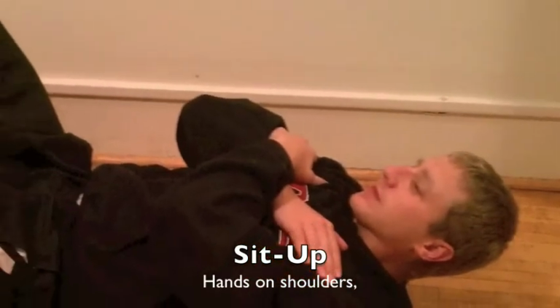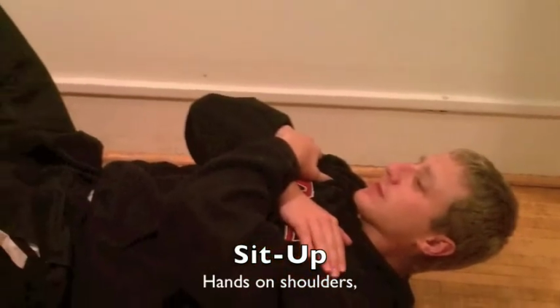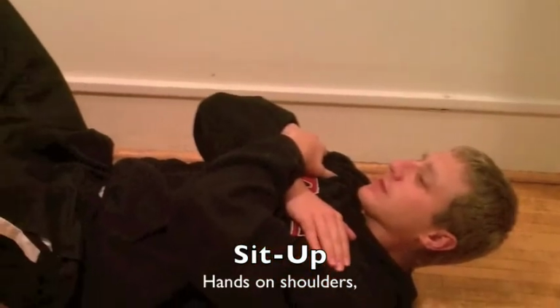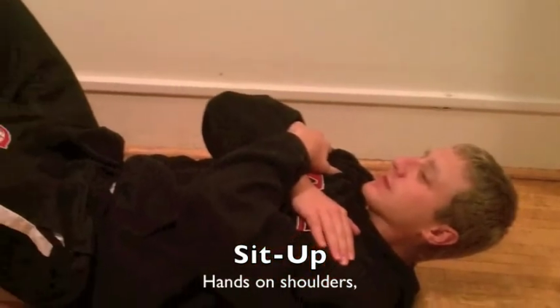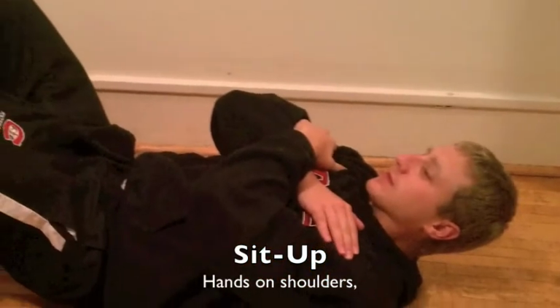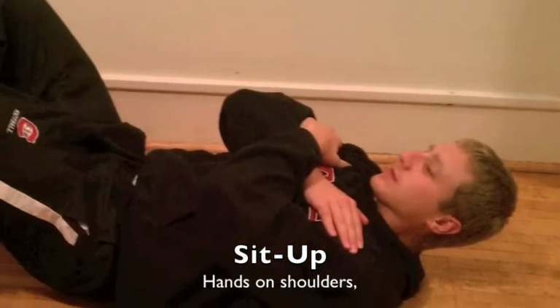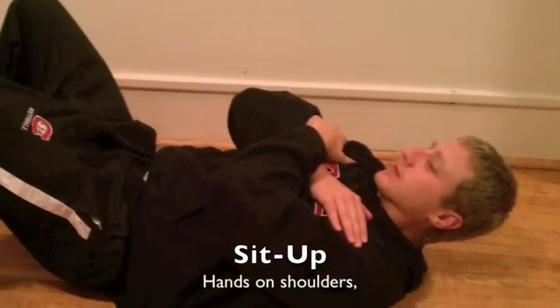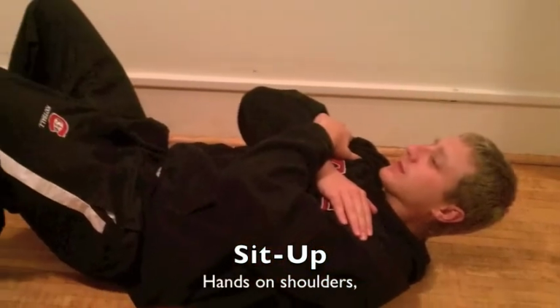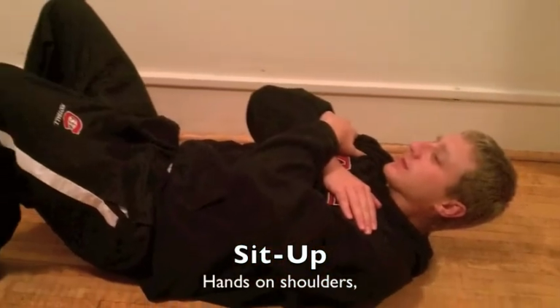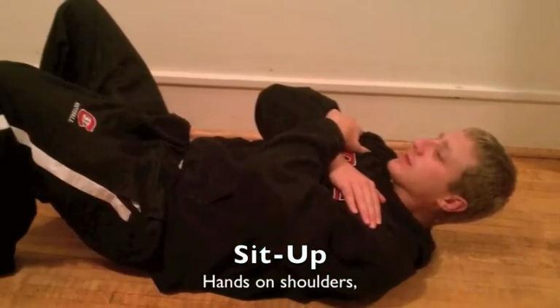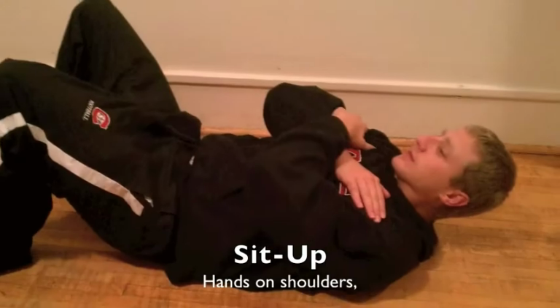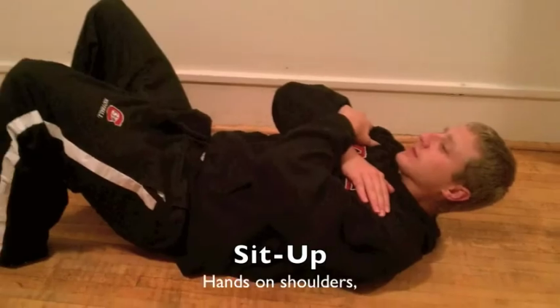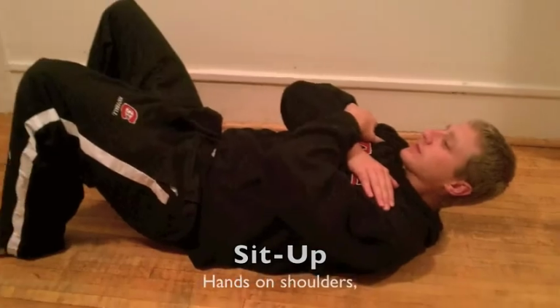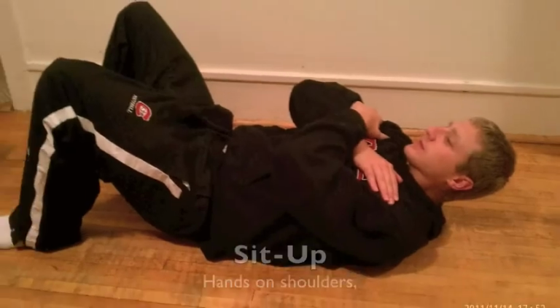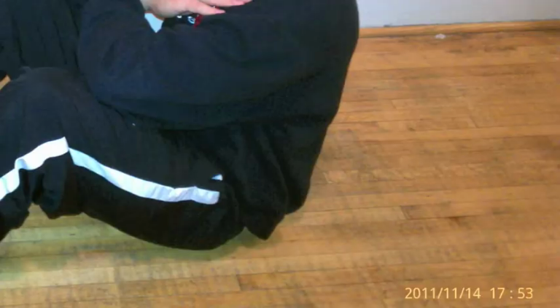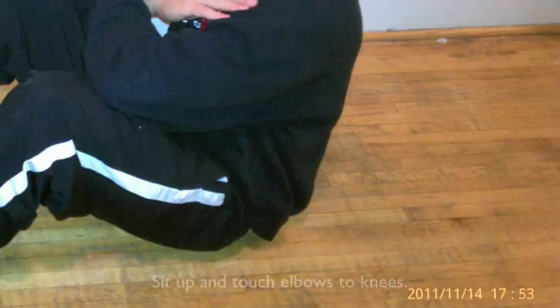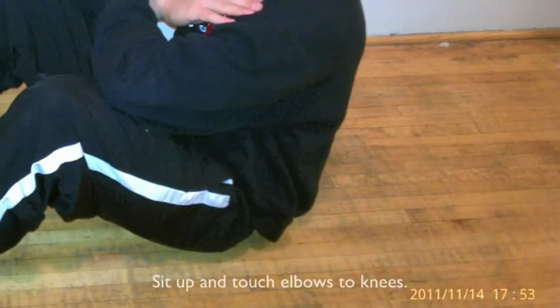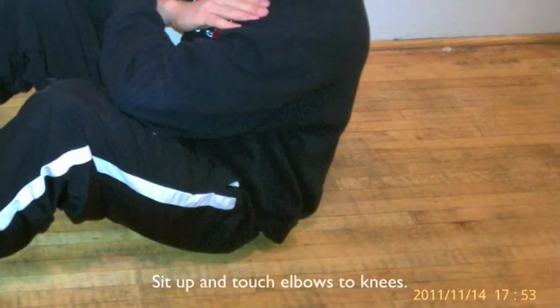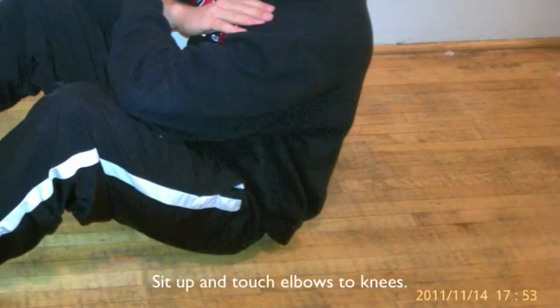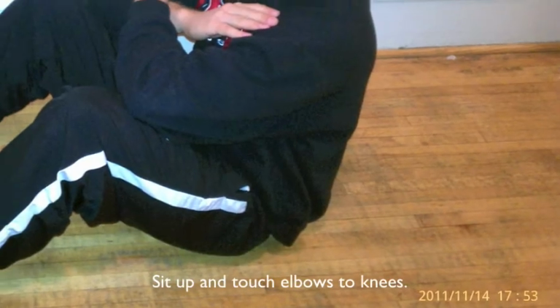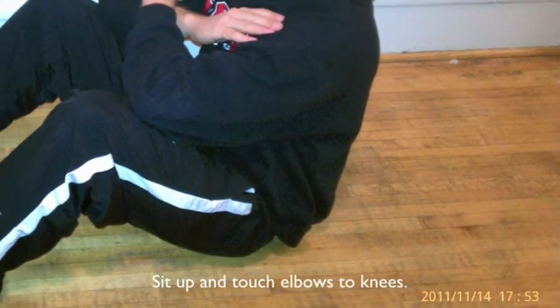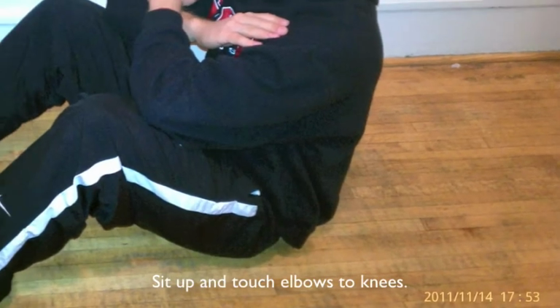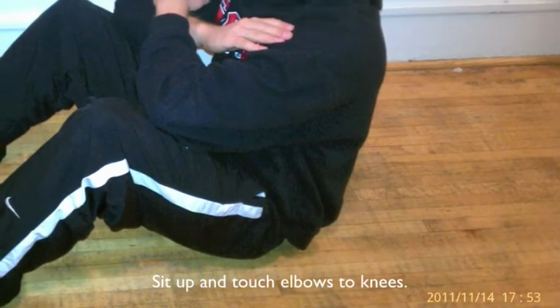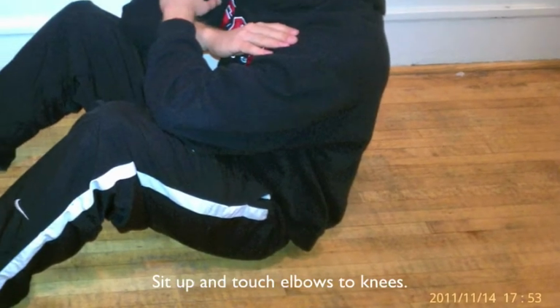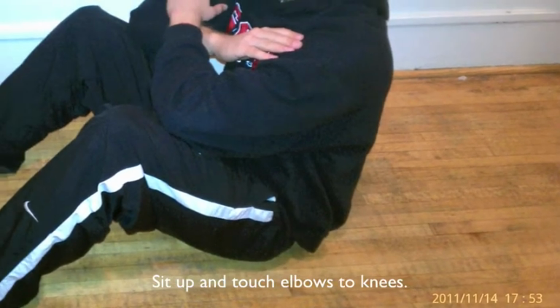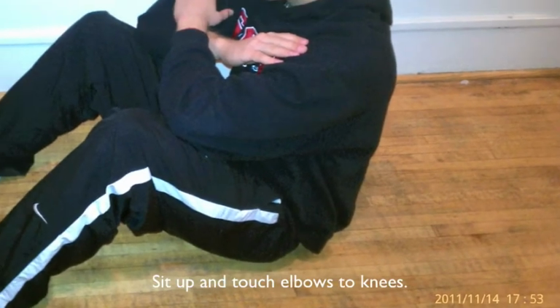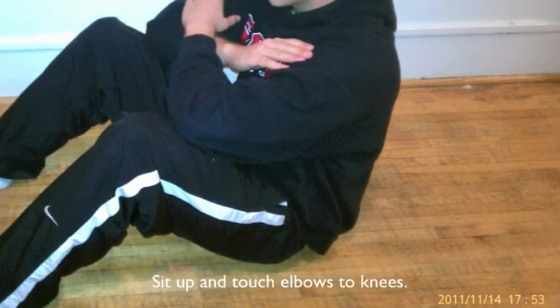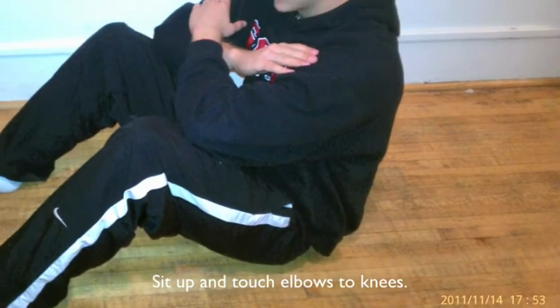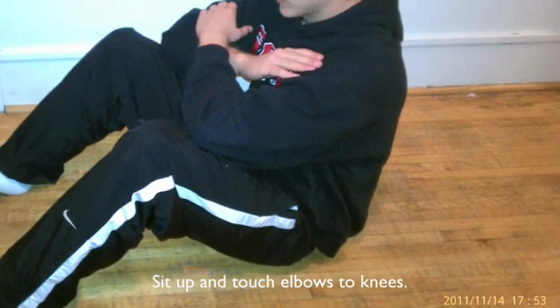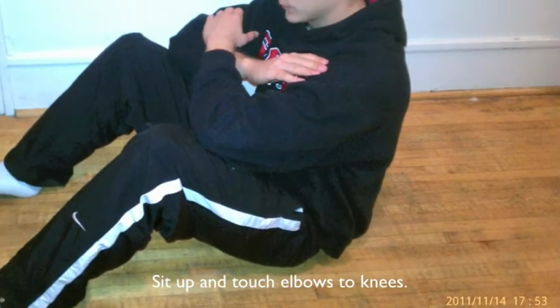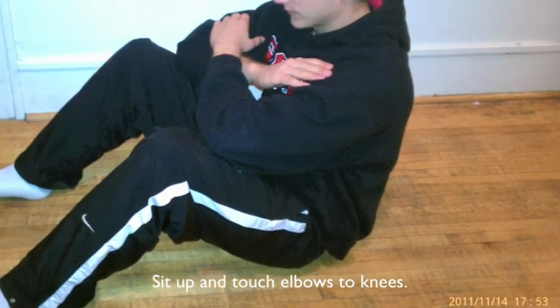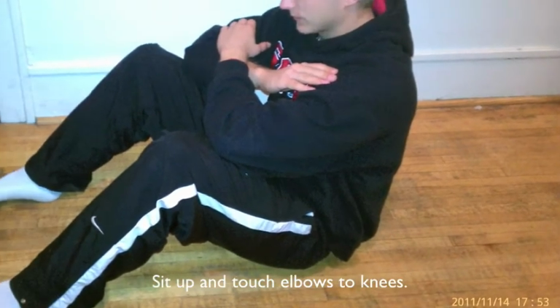The first one is sit-ups. Cross your arms, hands on your shoulders, sit up and touch your elbows to your knees.